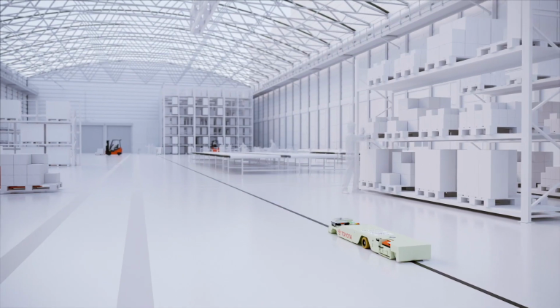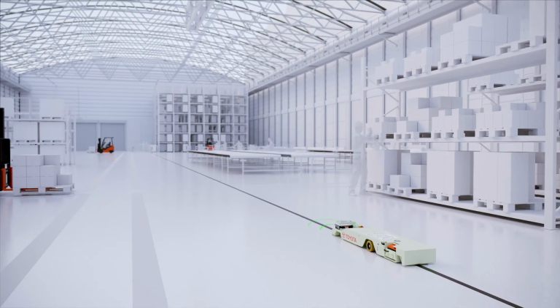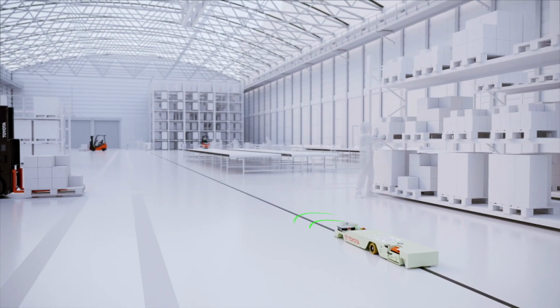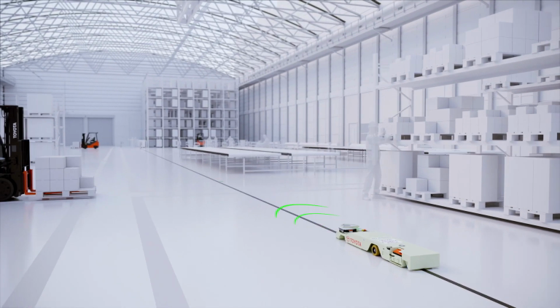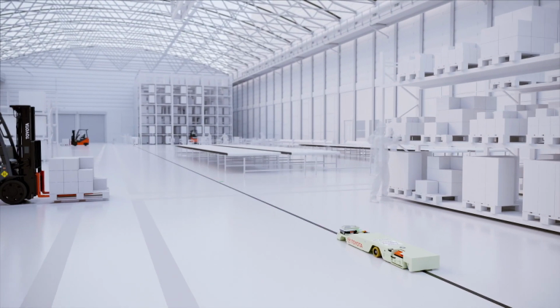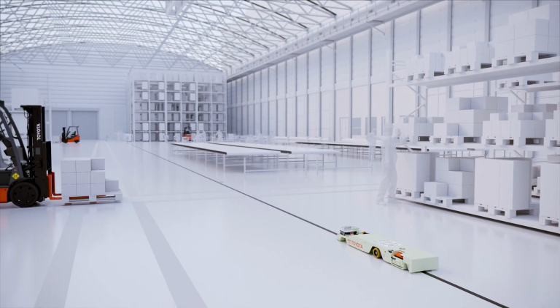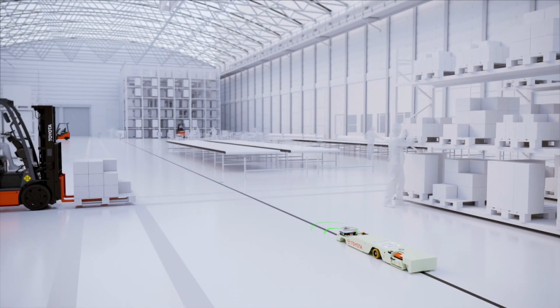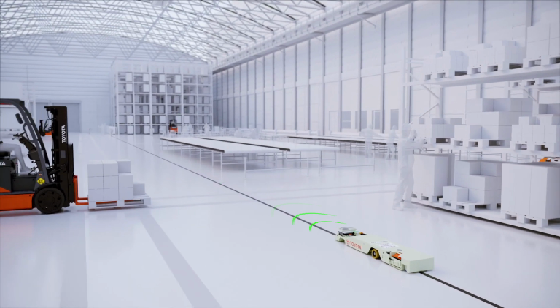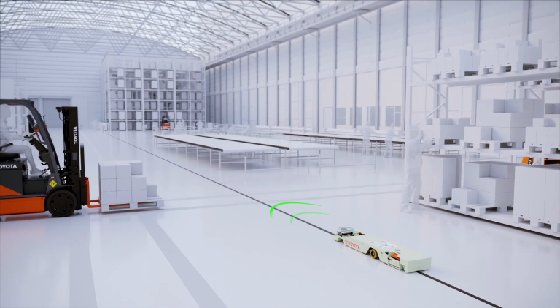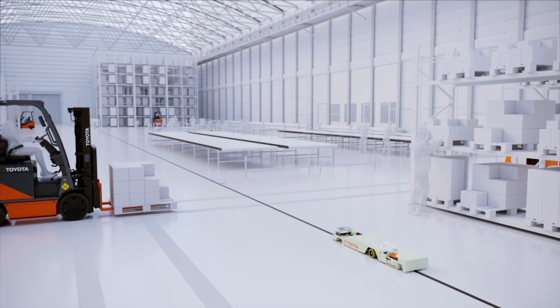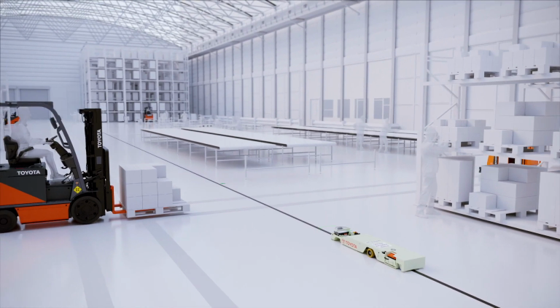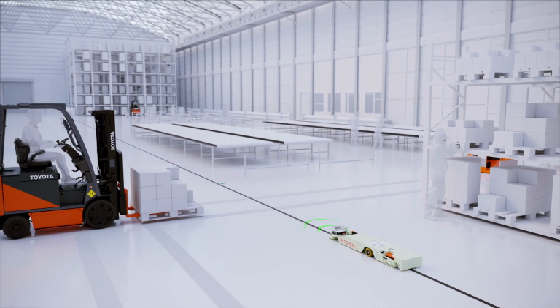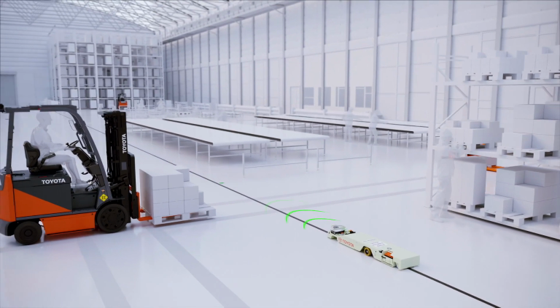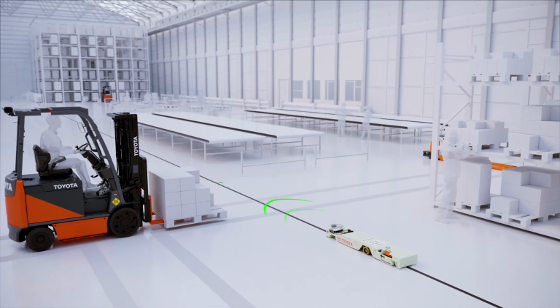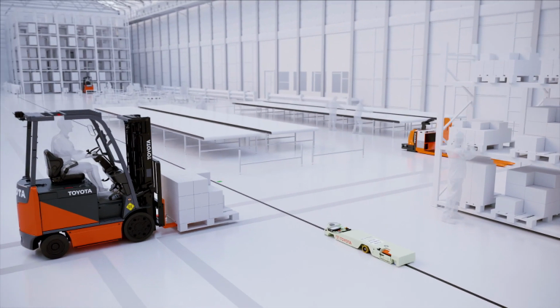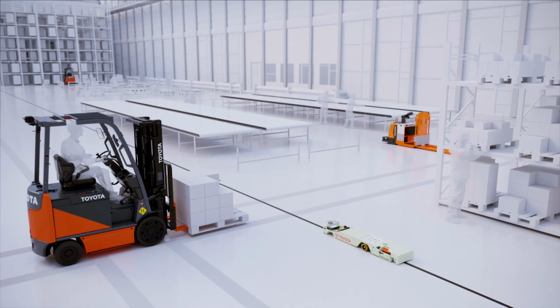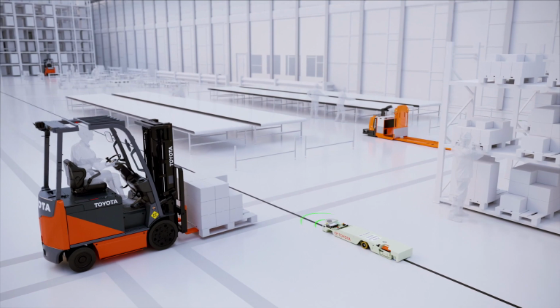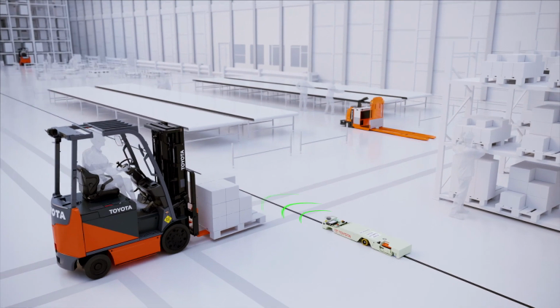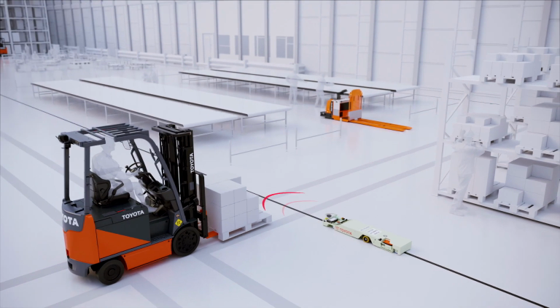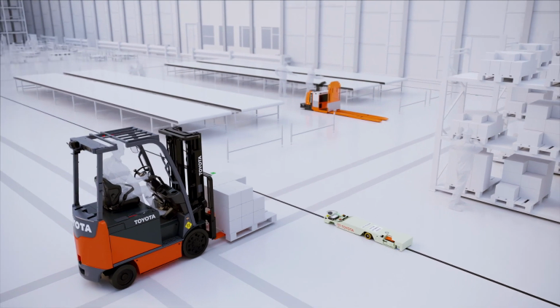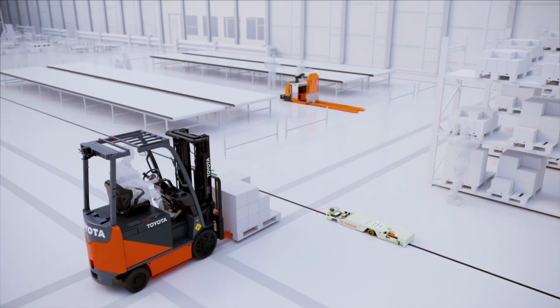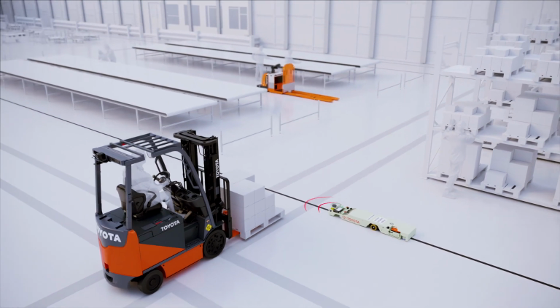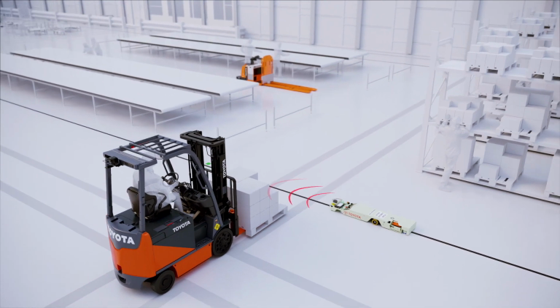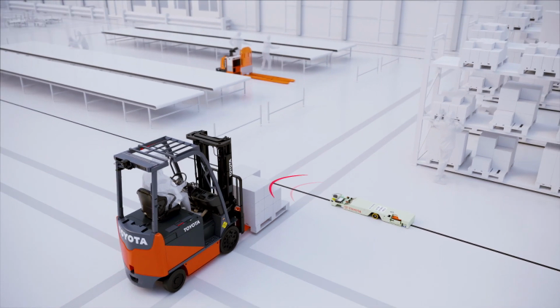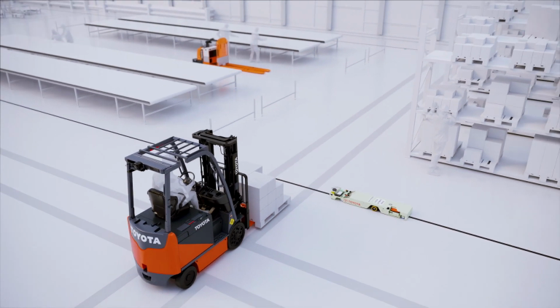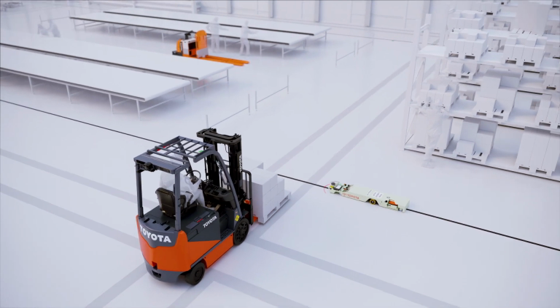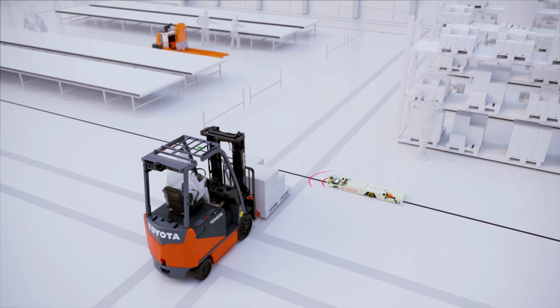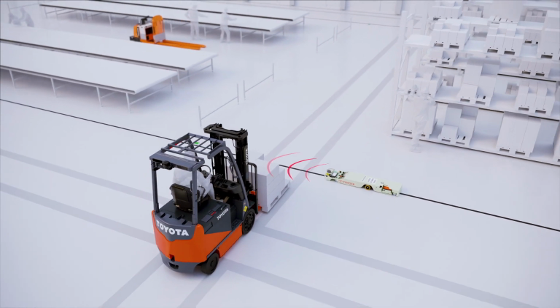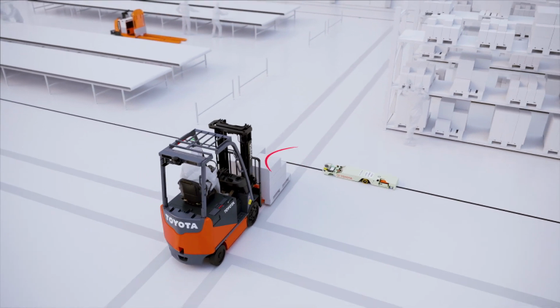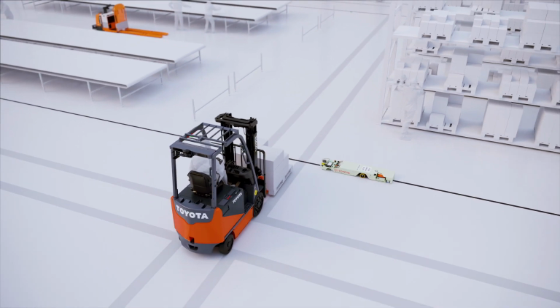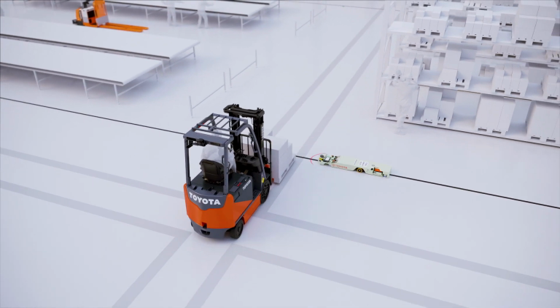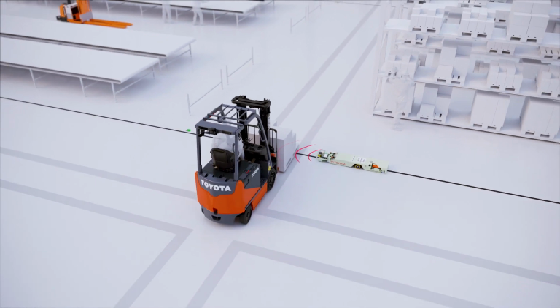The onboard laser proximity scanners continually monitor for objects in its path, slowing or stopping the vehicle when necessary.